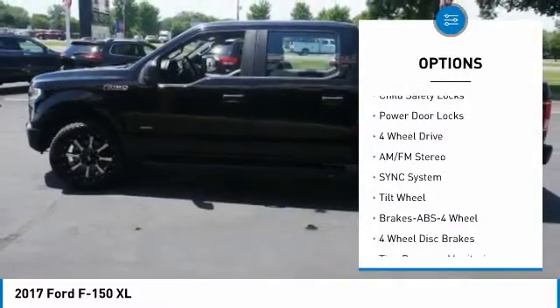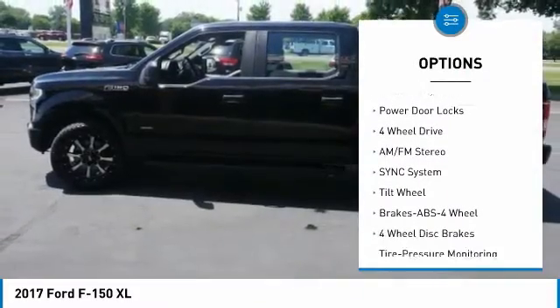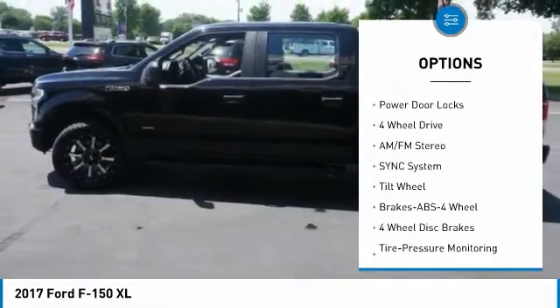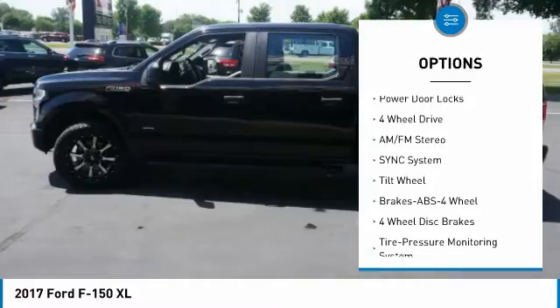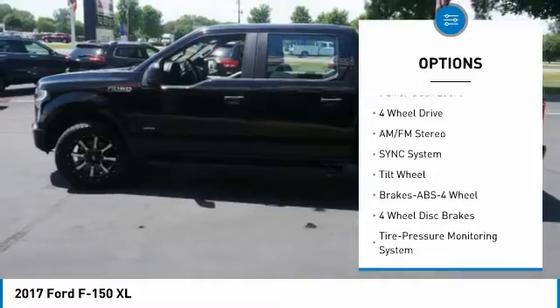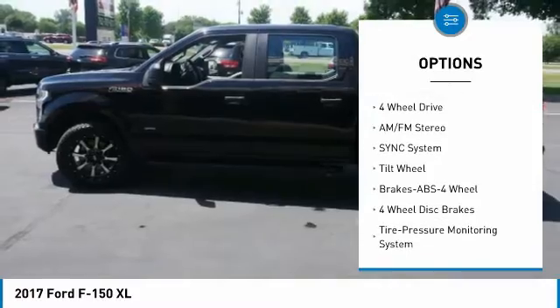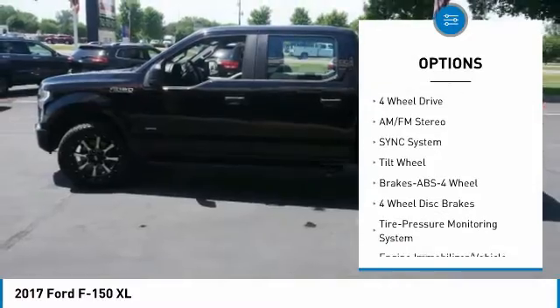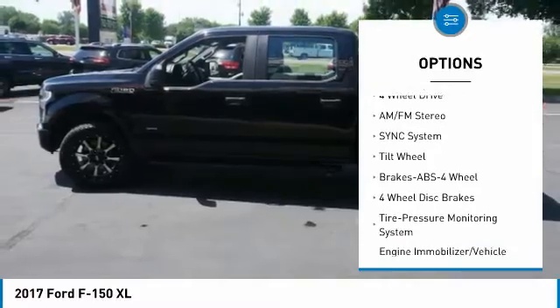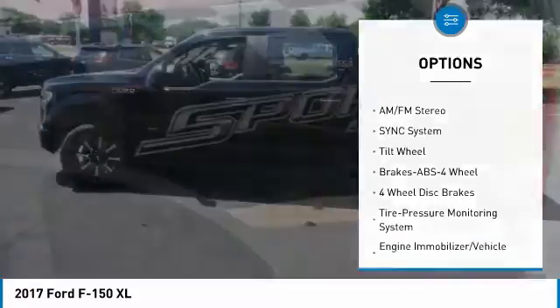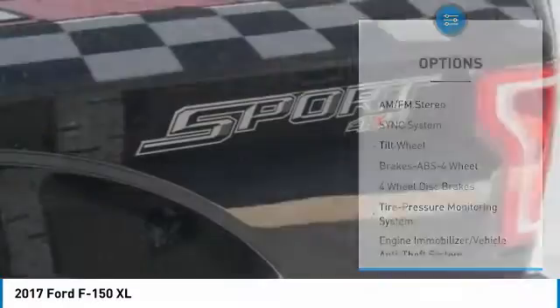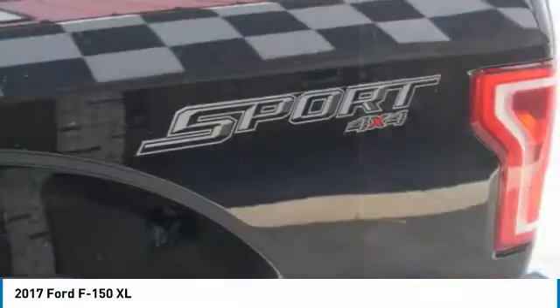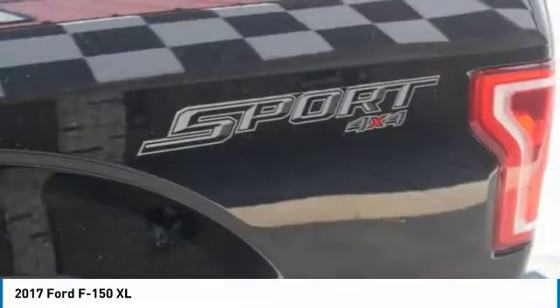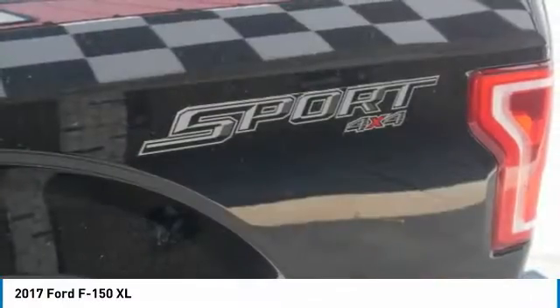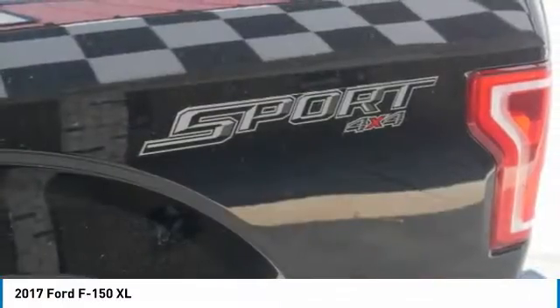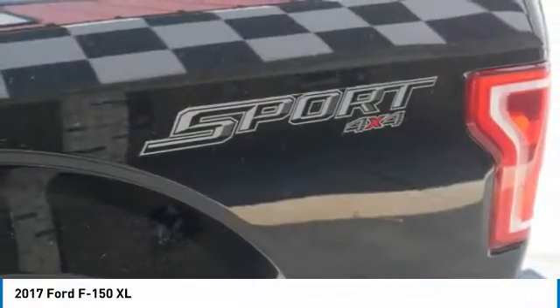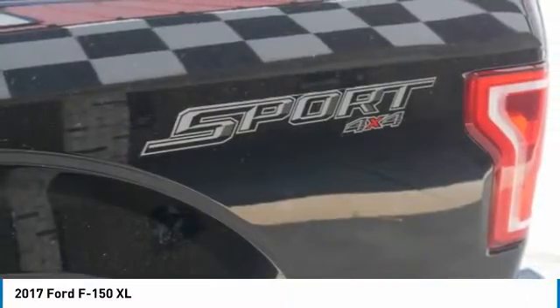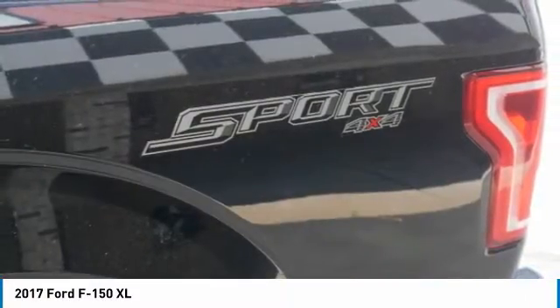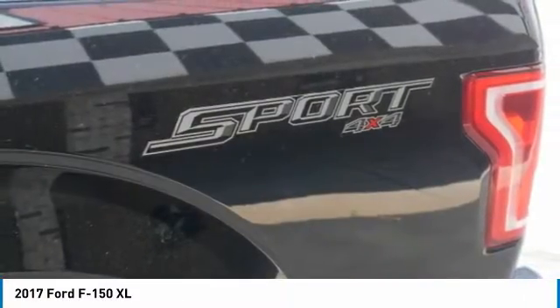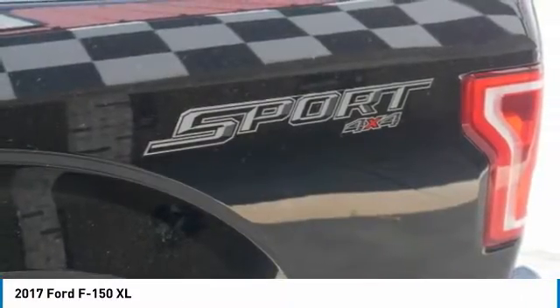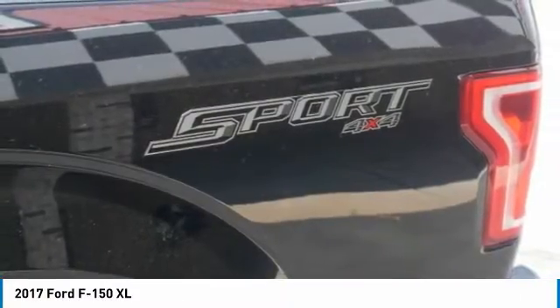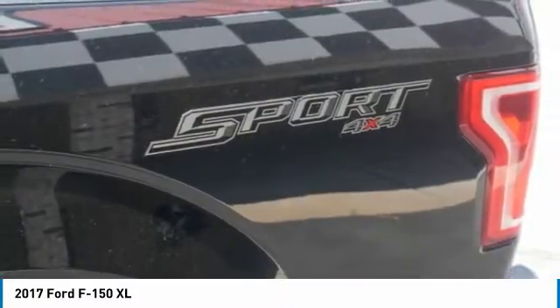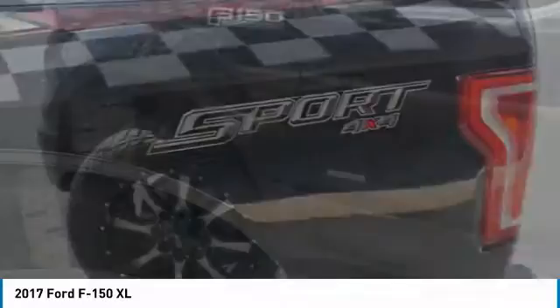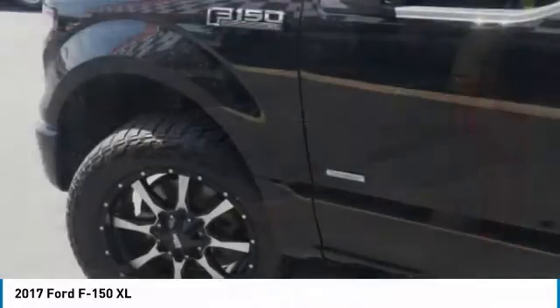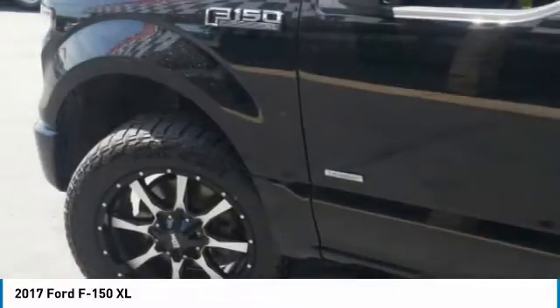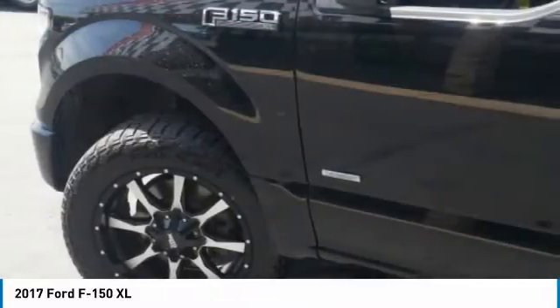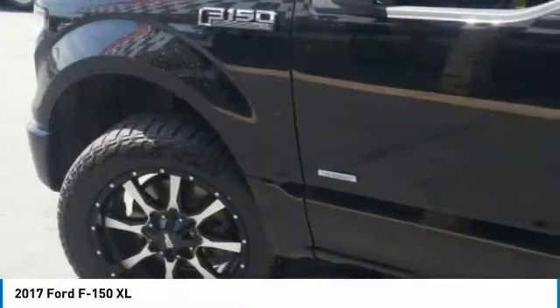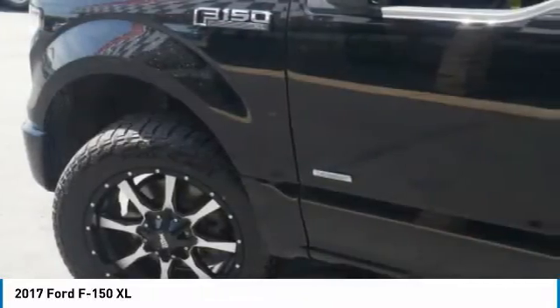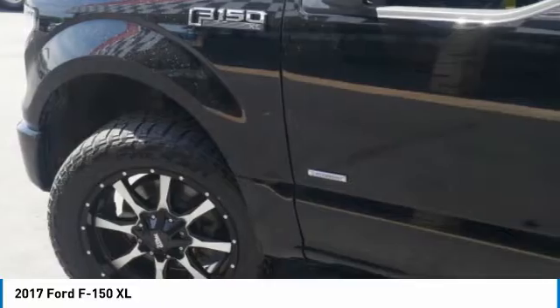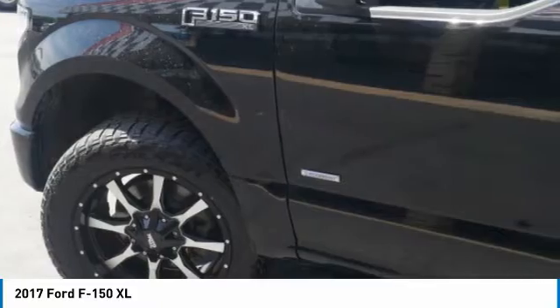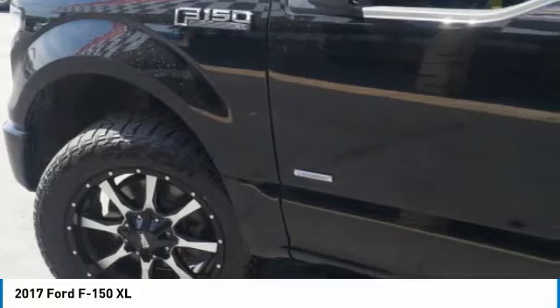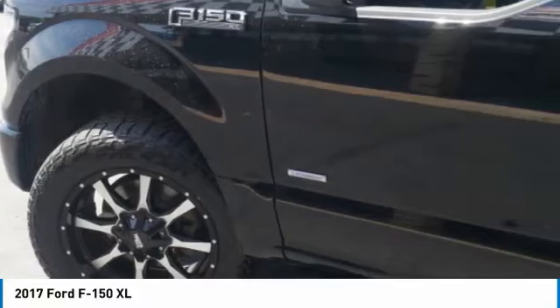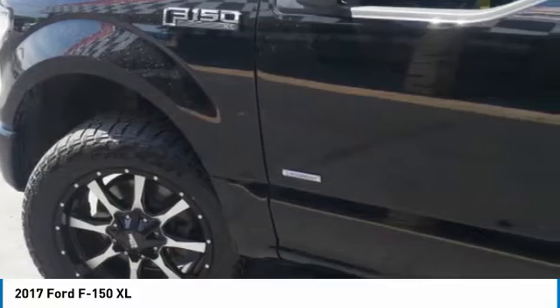Mirror memory, mirrors power, passenger steering wheel controls, child safety locks, power door locks.